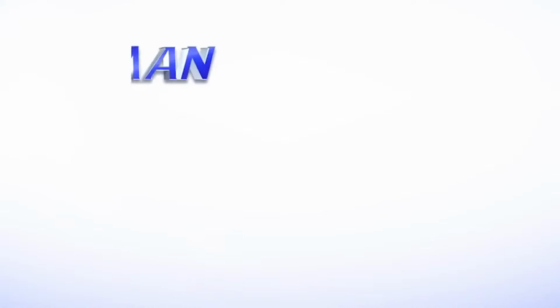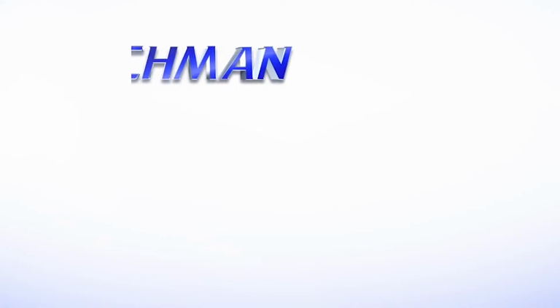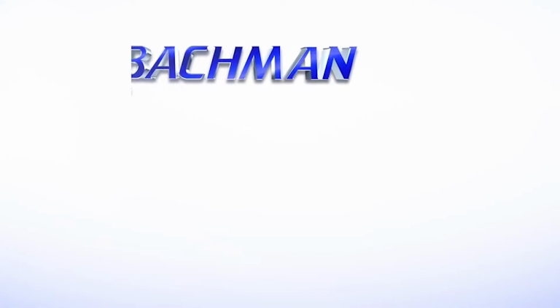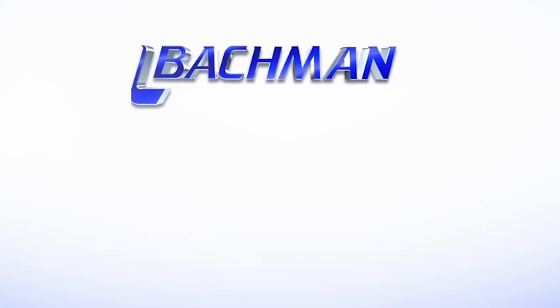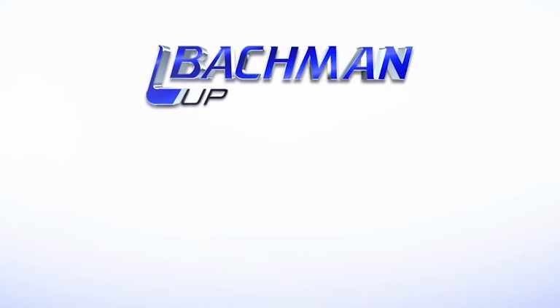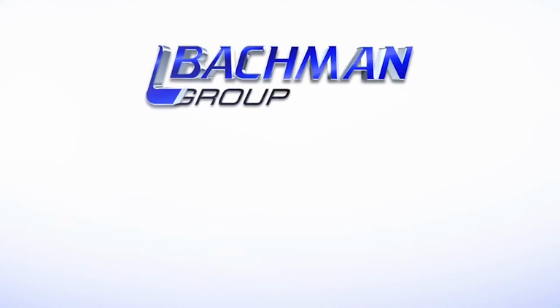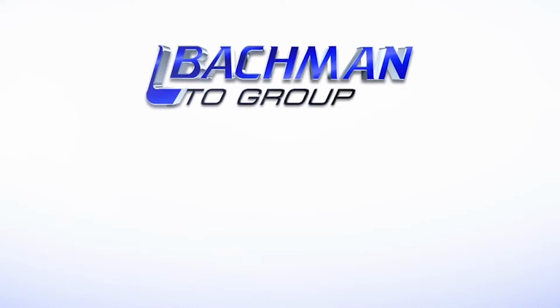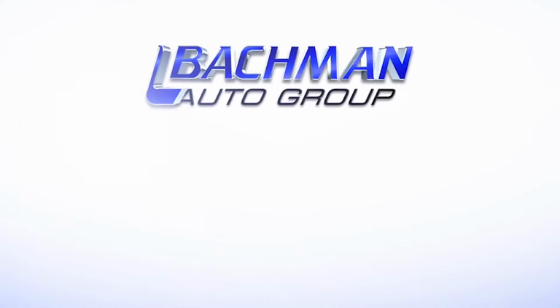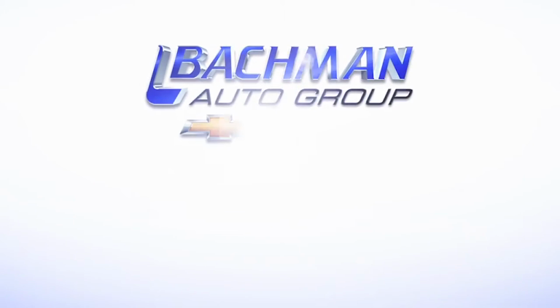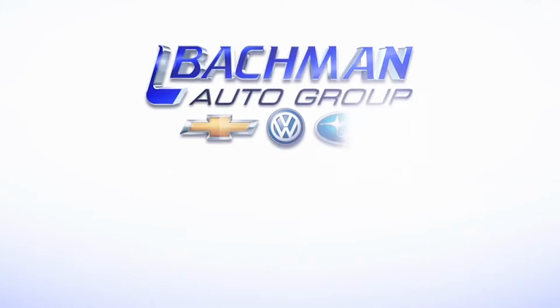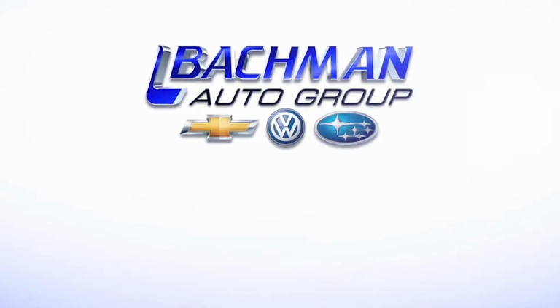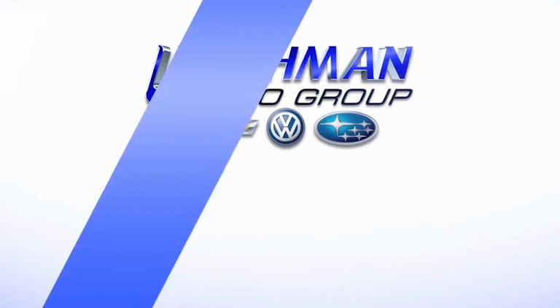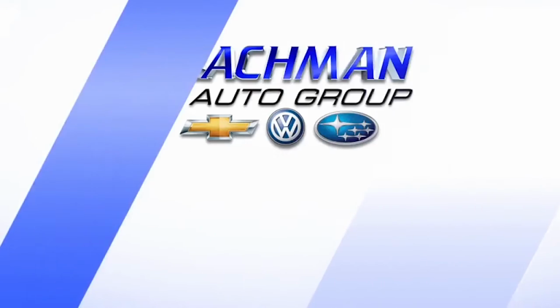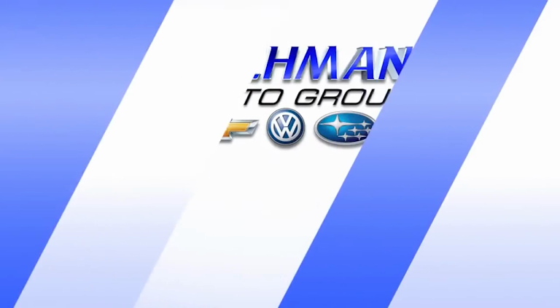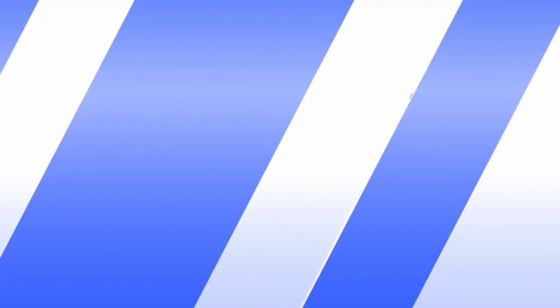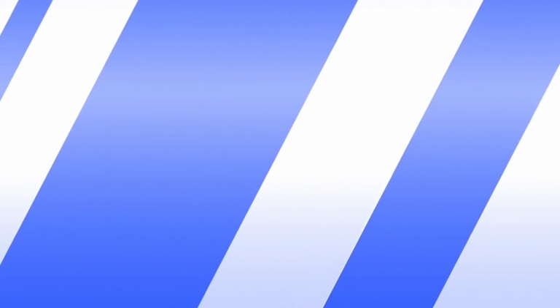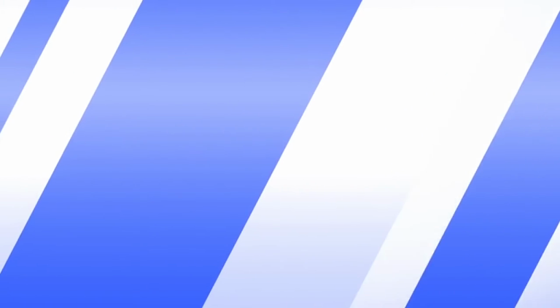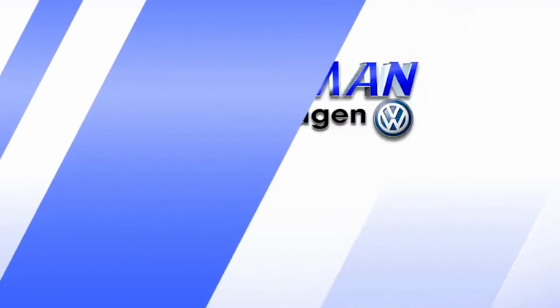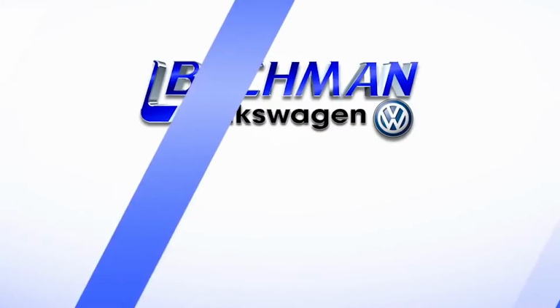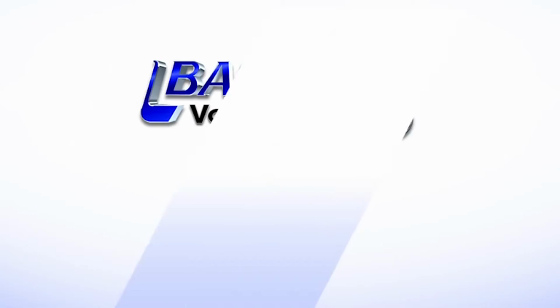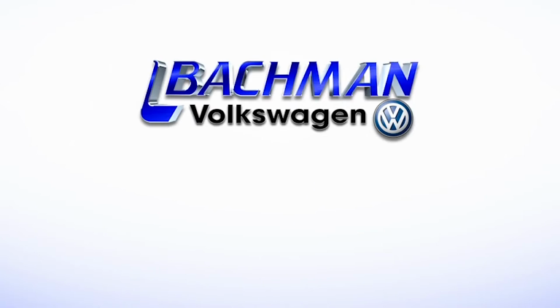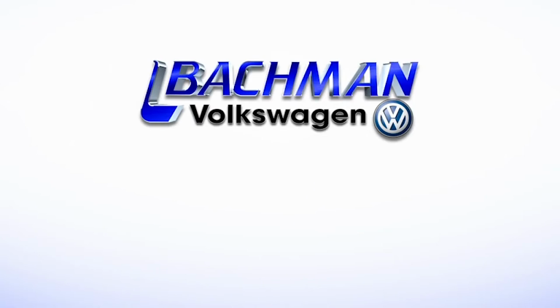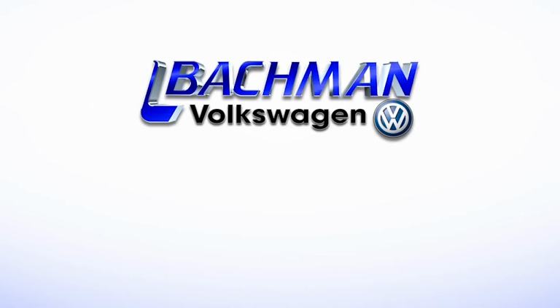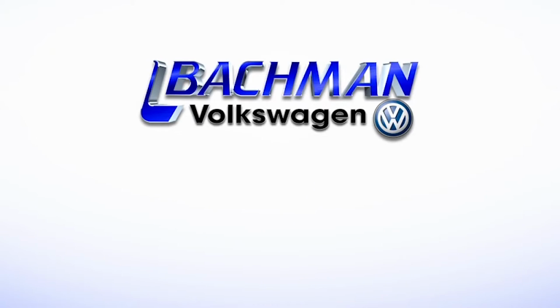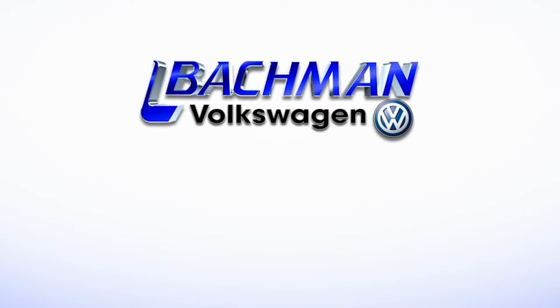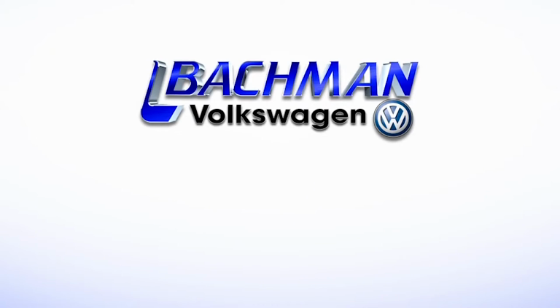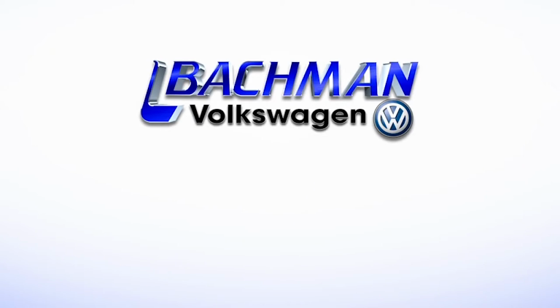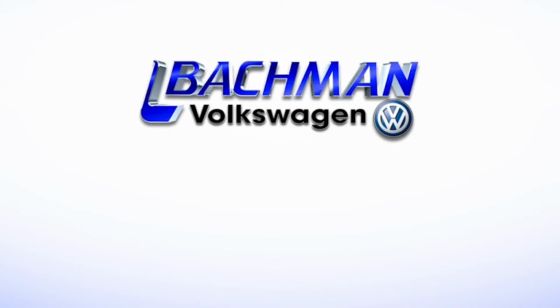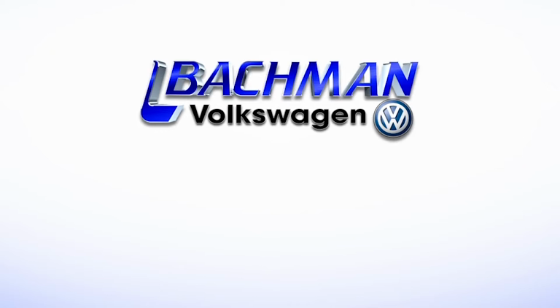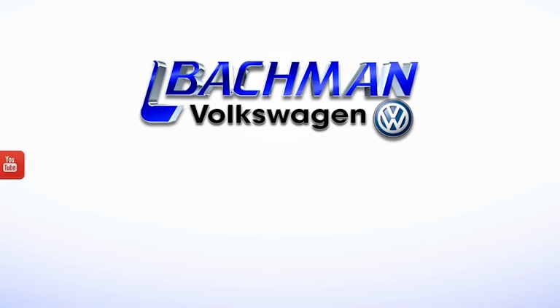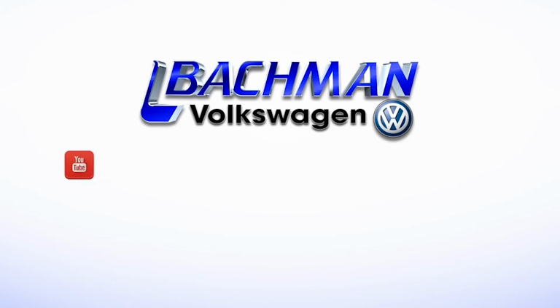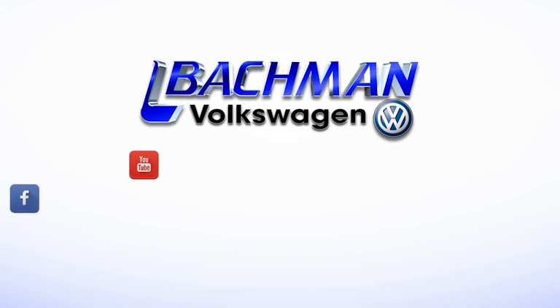For more news, reviews, and how-tos on the 2013 Volkswagen Beetle and other Volkswagen models, please subscribe to our channel.